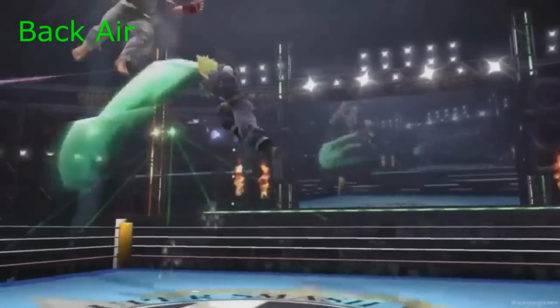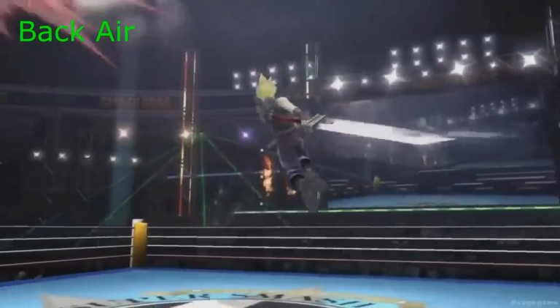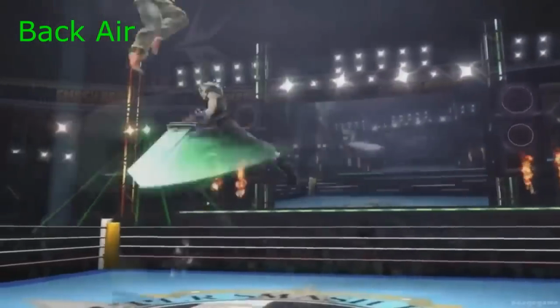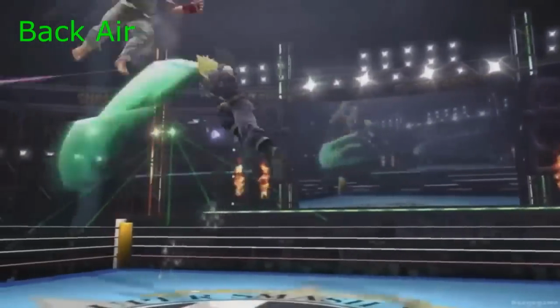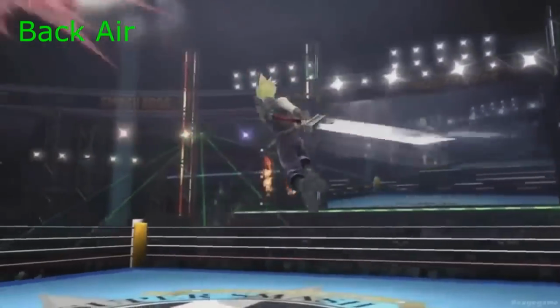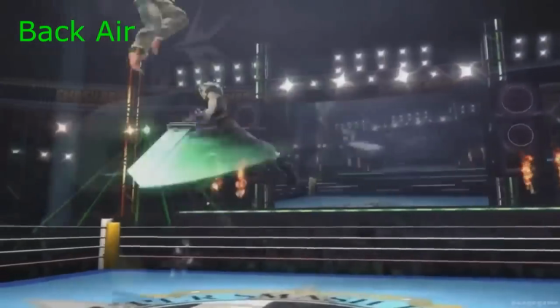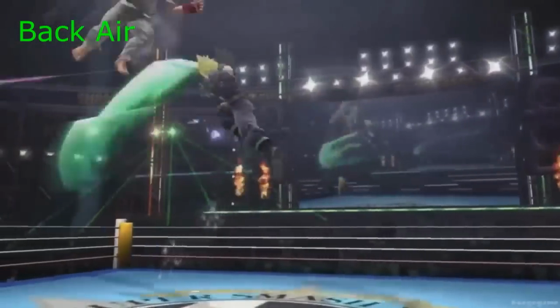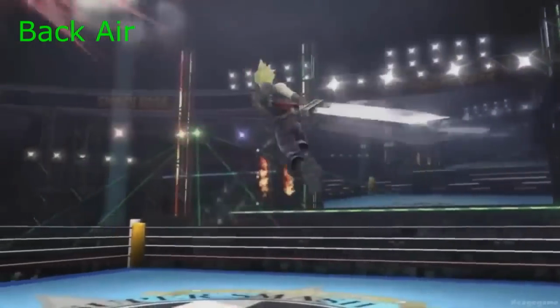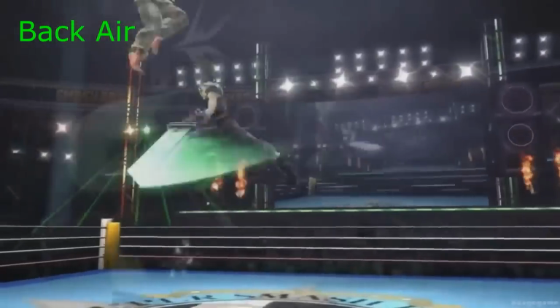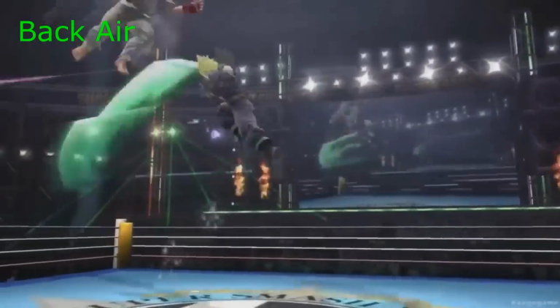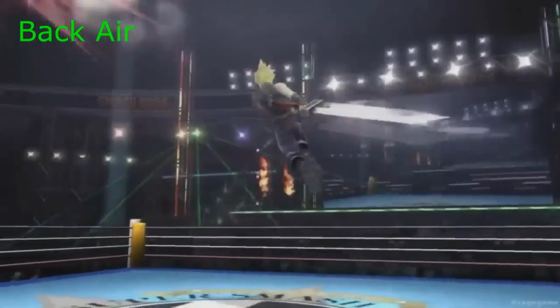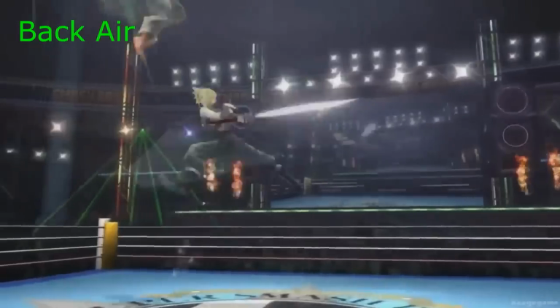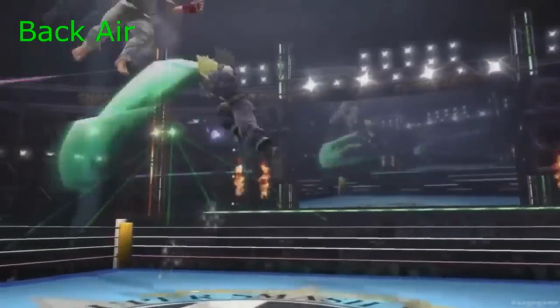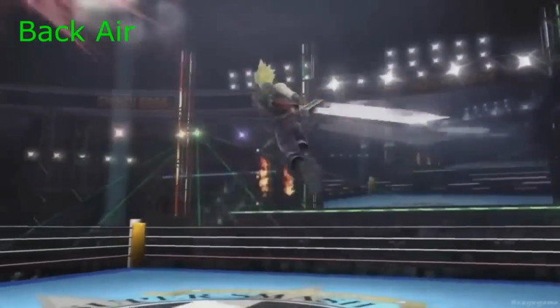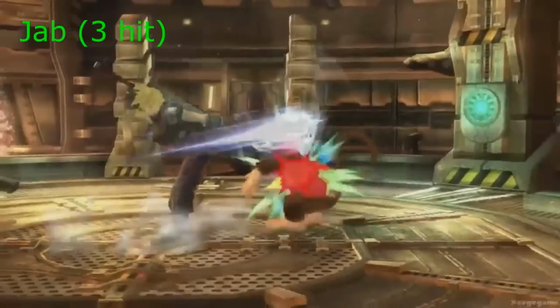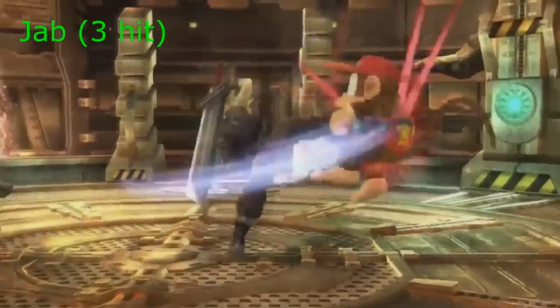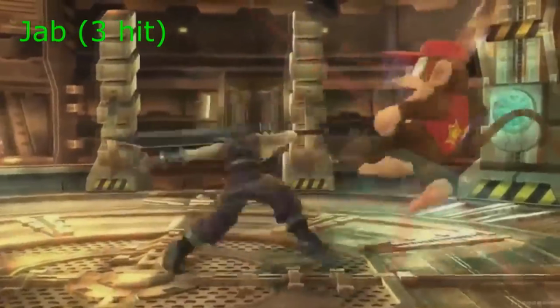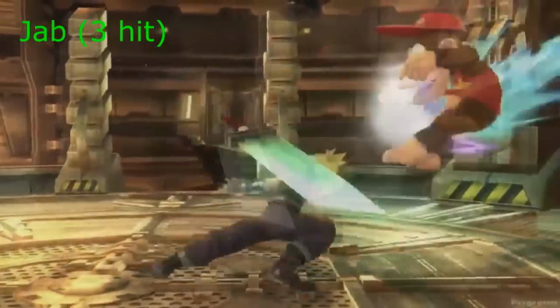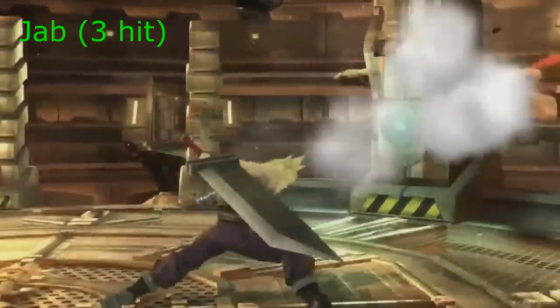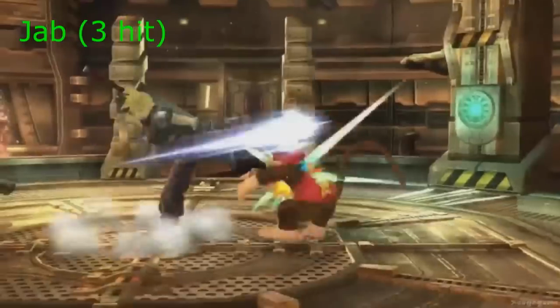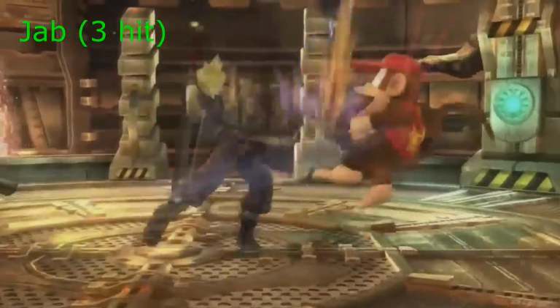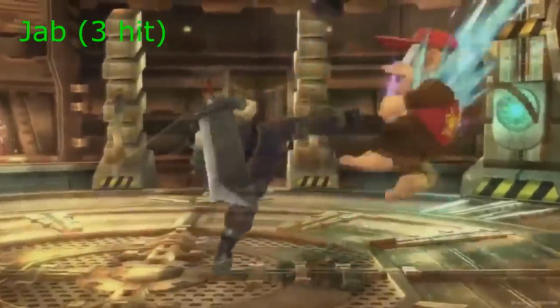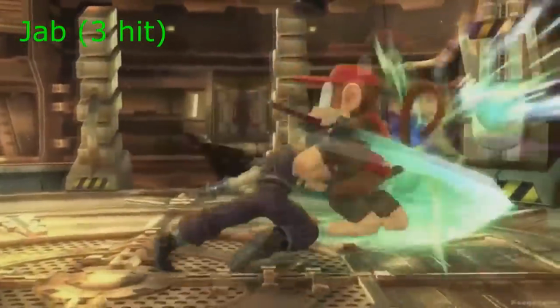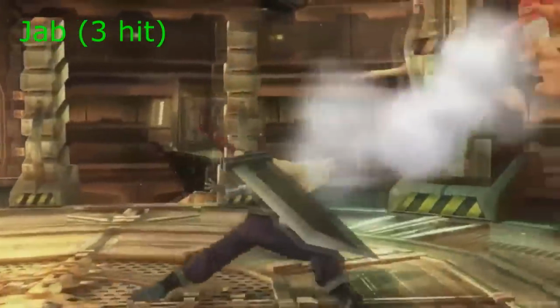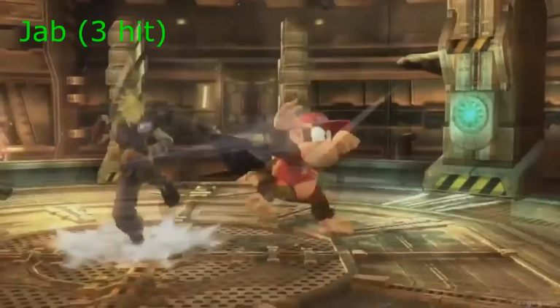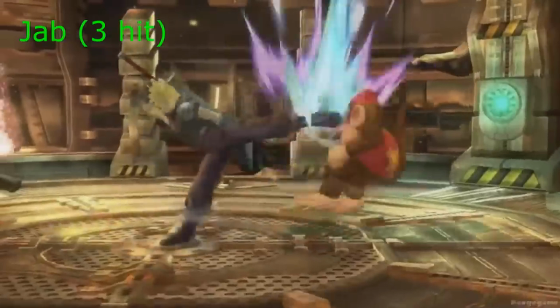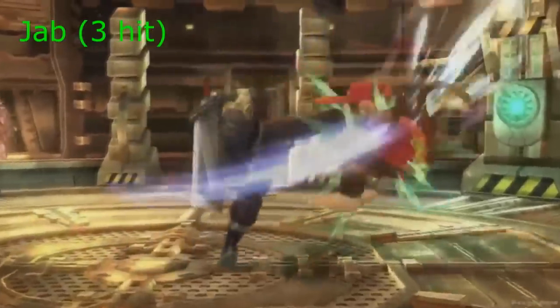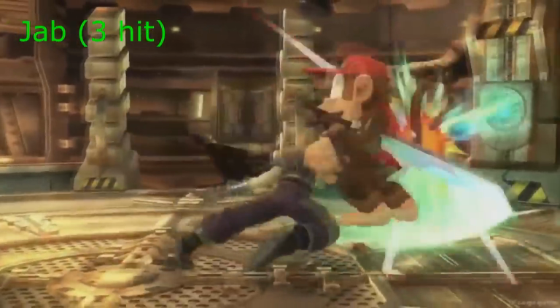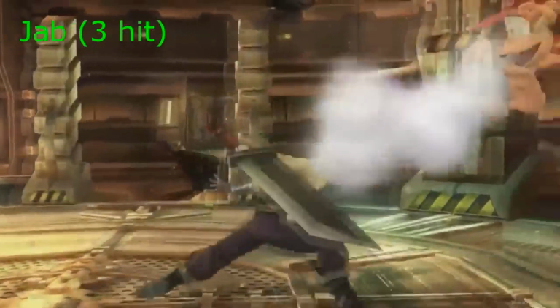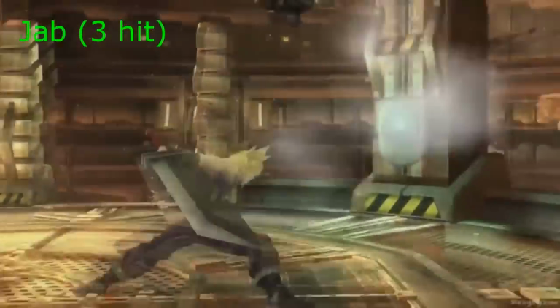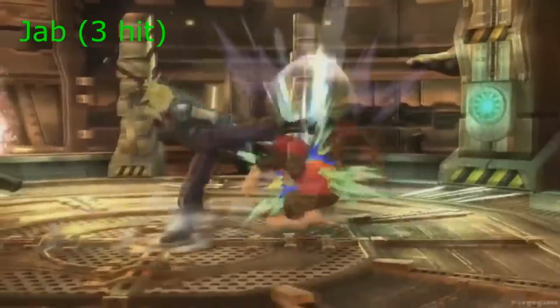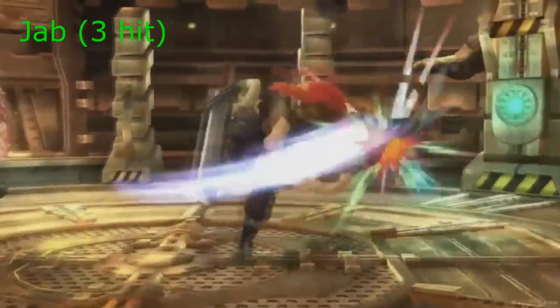This move is a back air — nothing too special, just a backward slash with his sword. His jab combo will consist of a punch, a kick, and a swing with his sword.